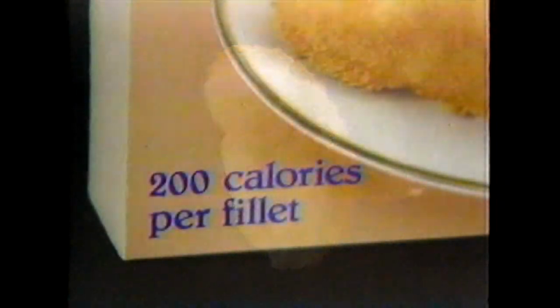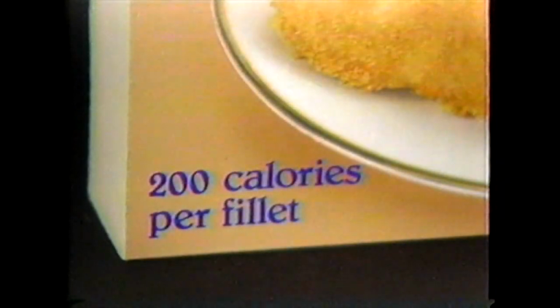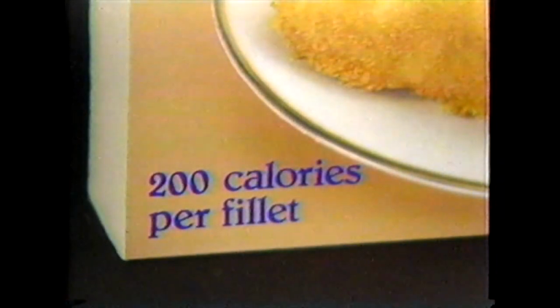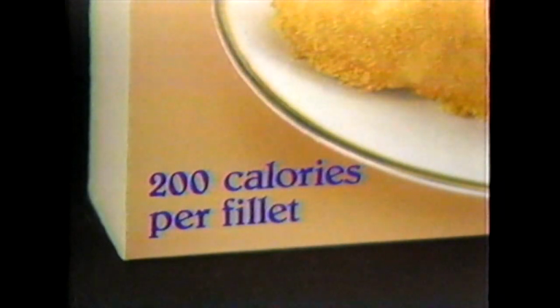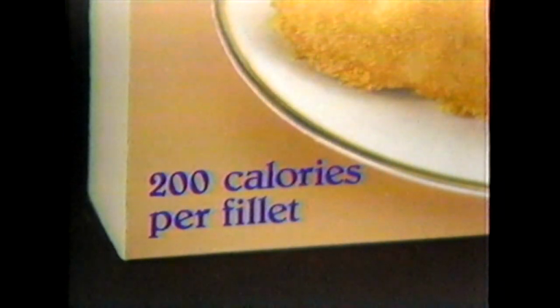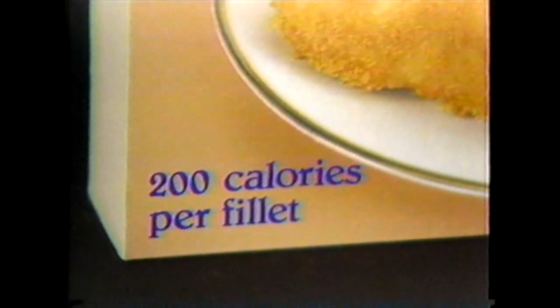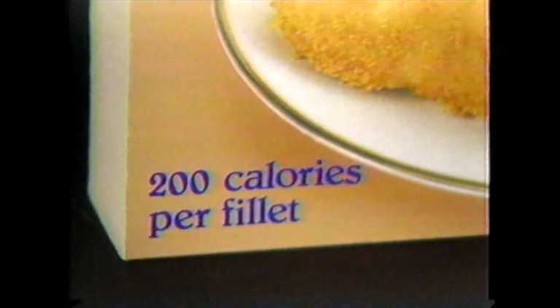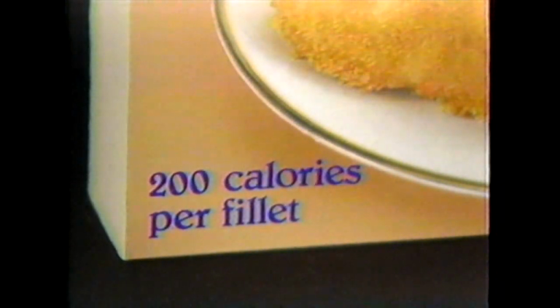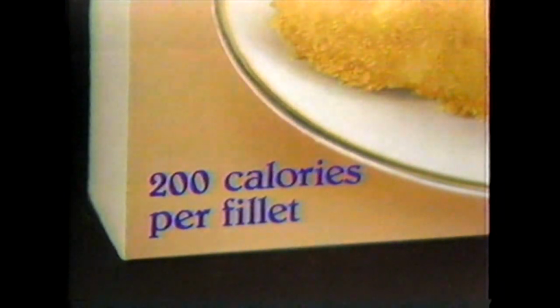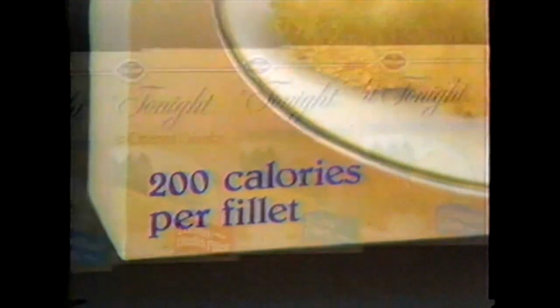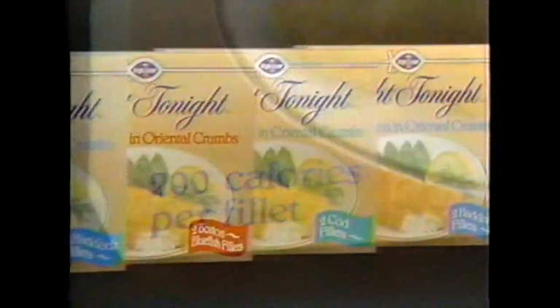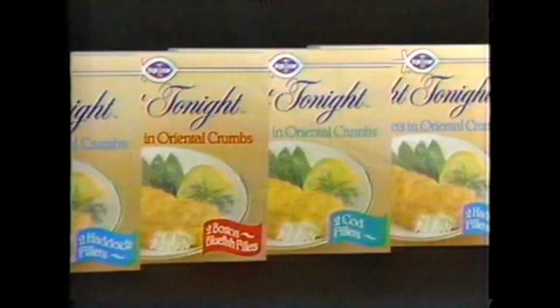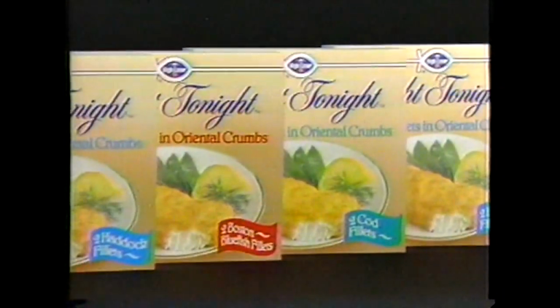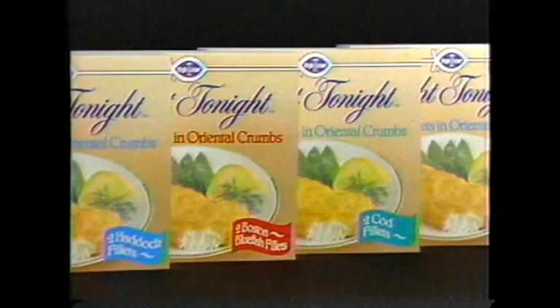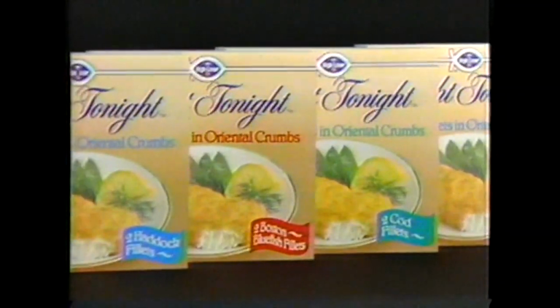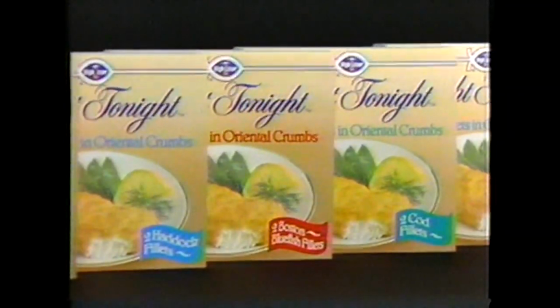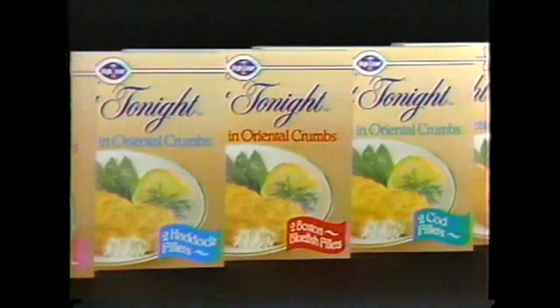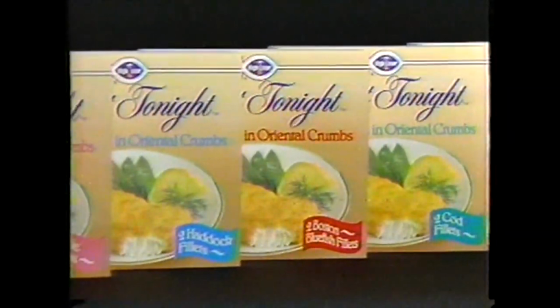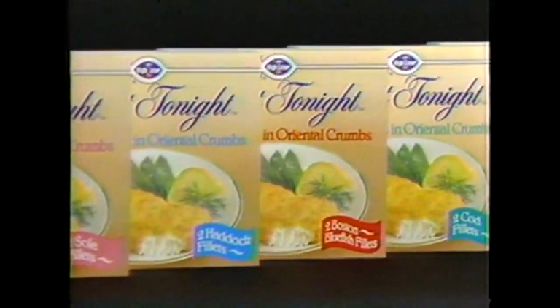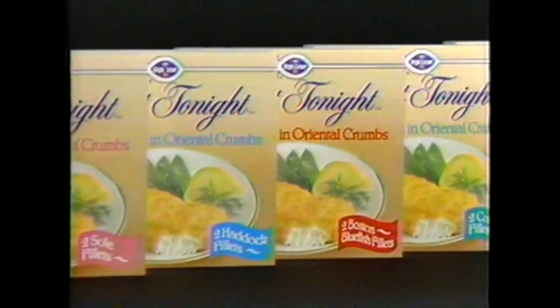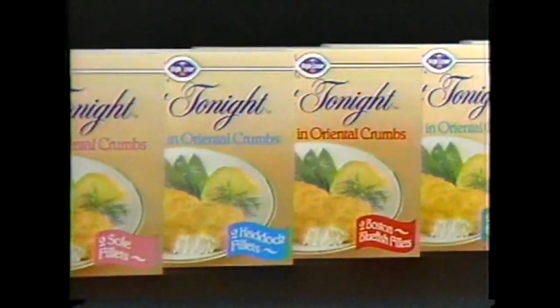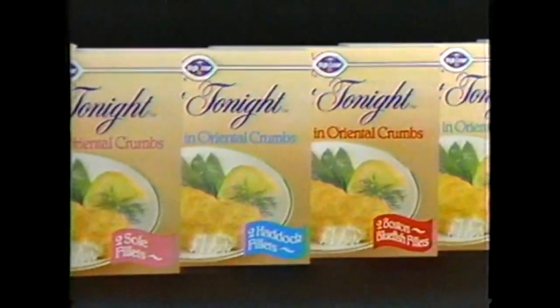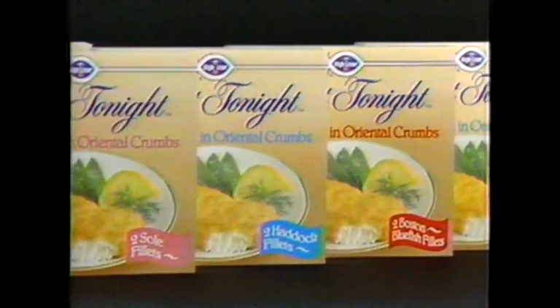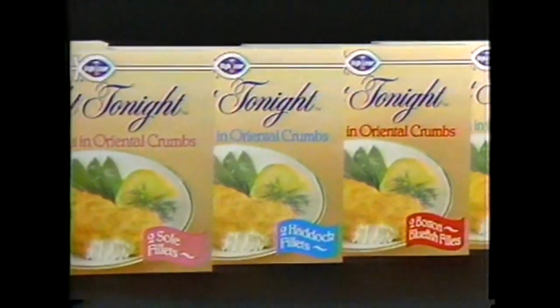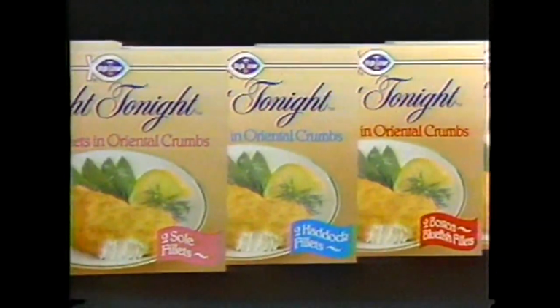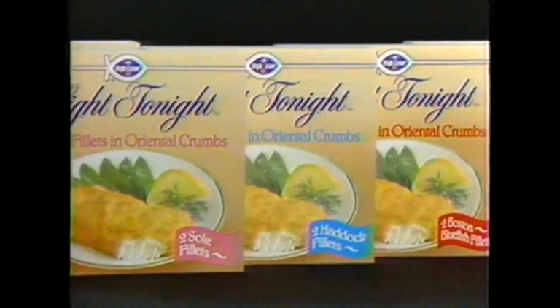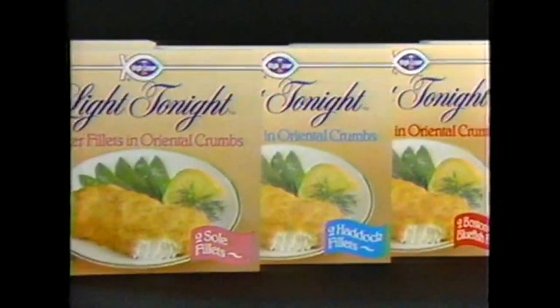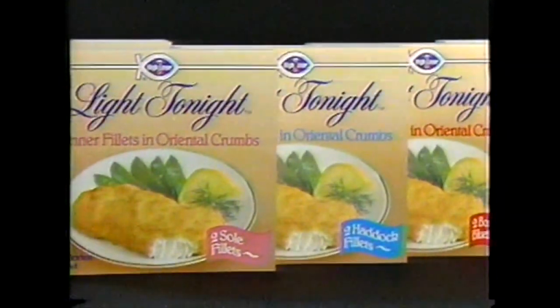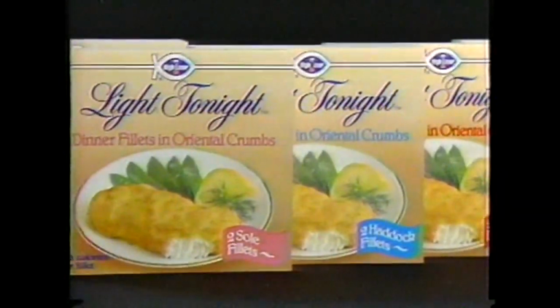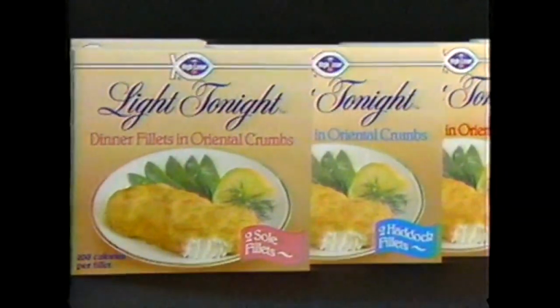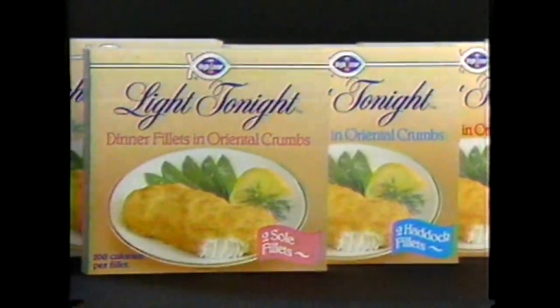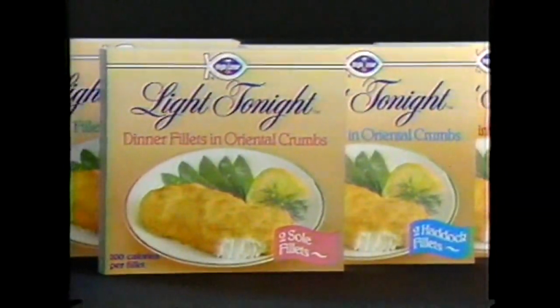200 calories per fillet. And great value. Cod, Boston bluefish, haddock, and sole.